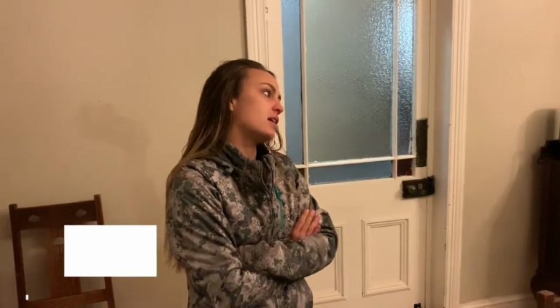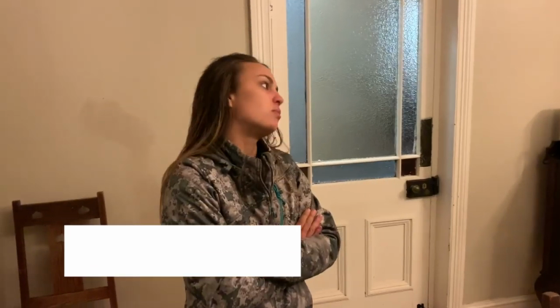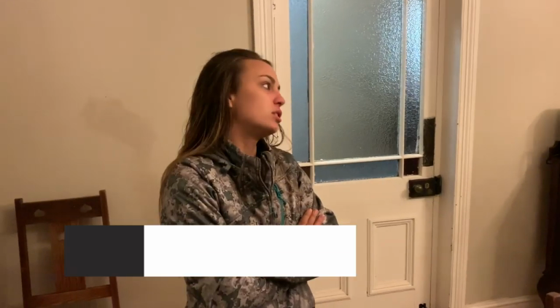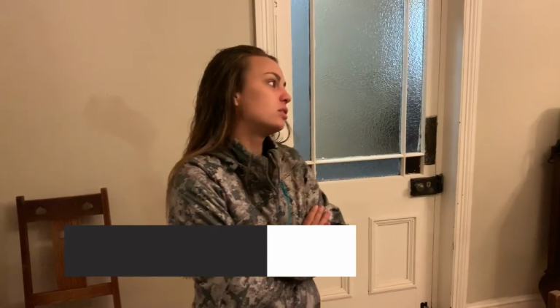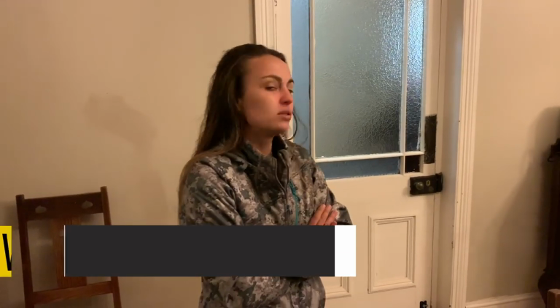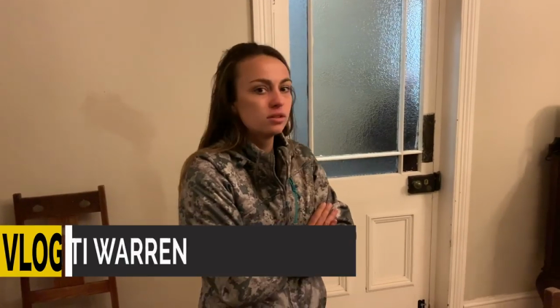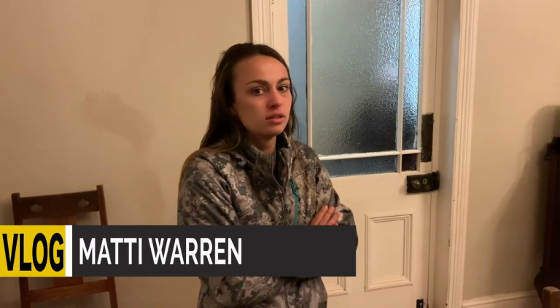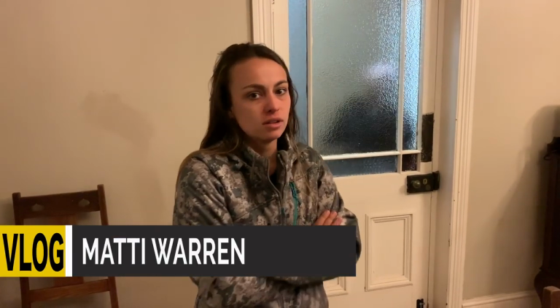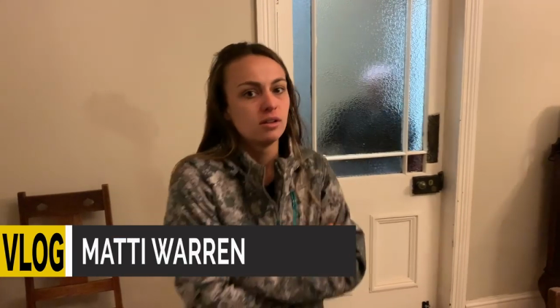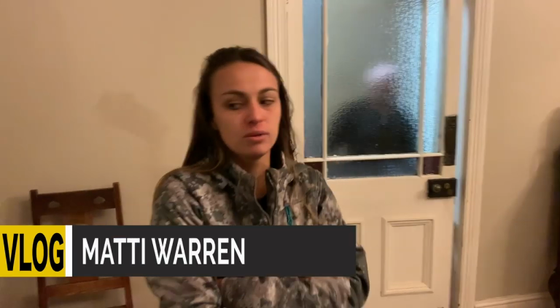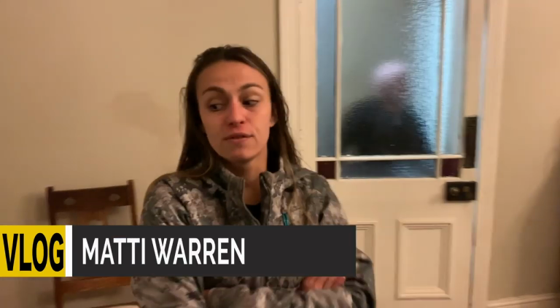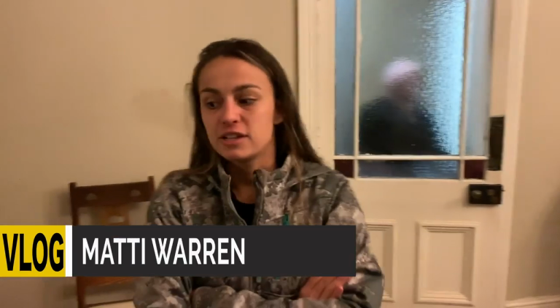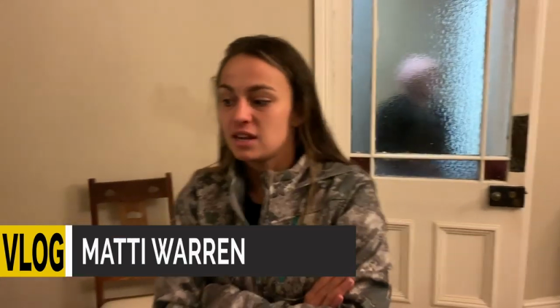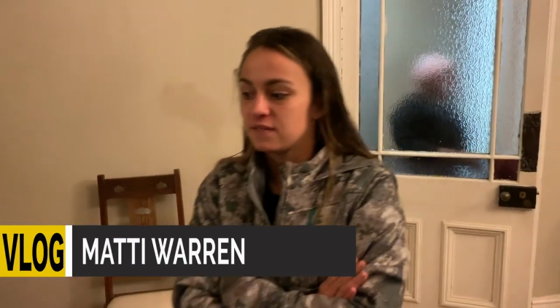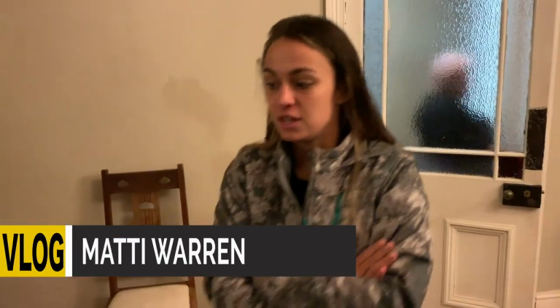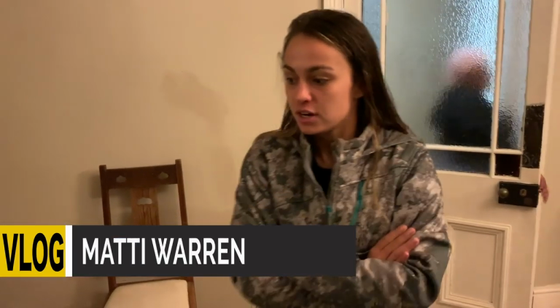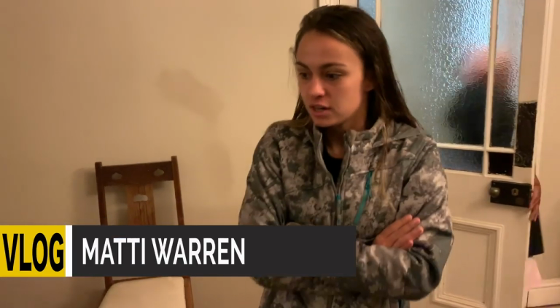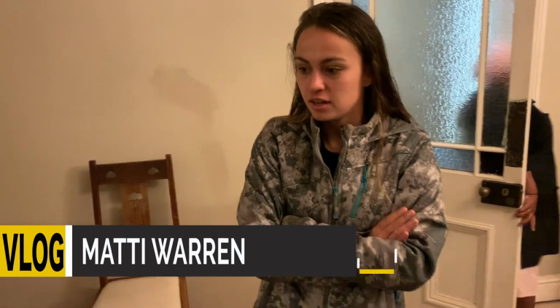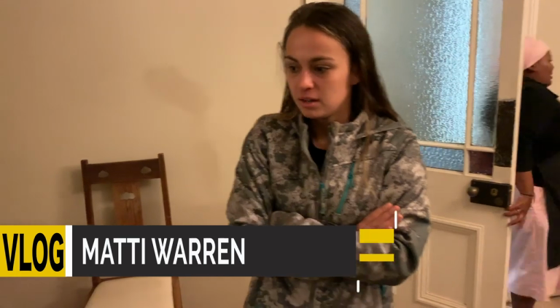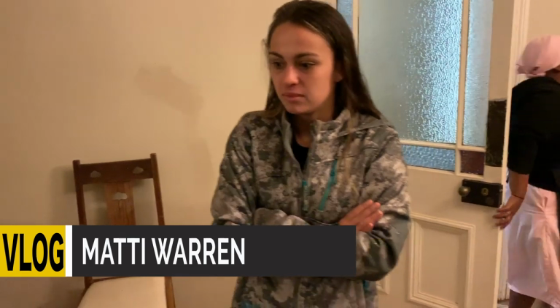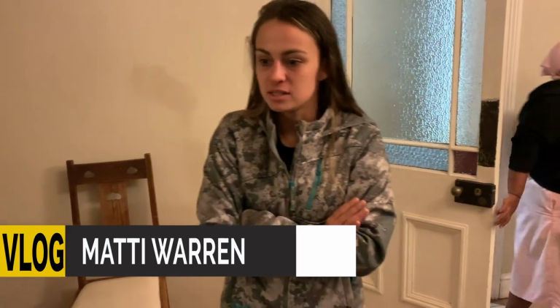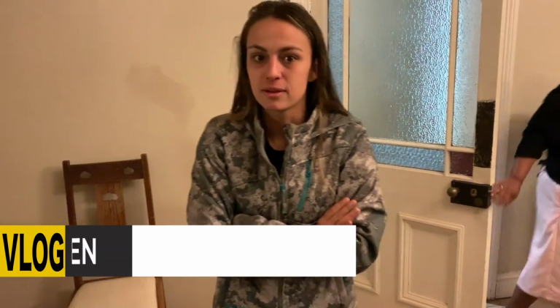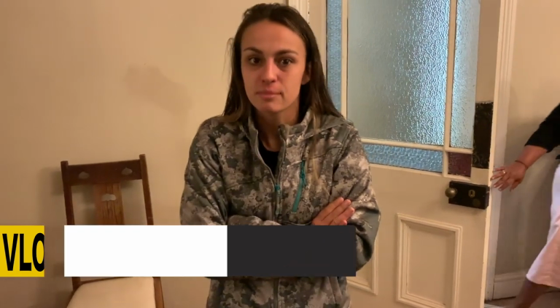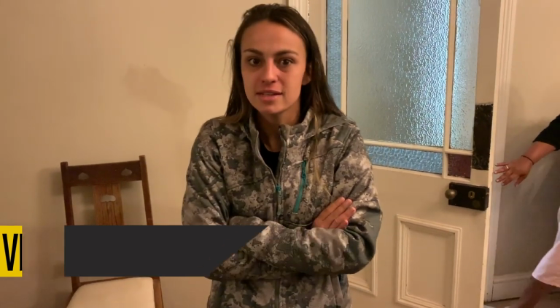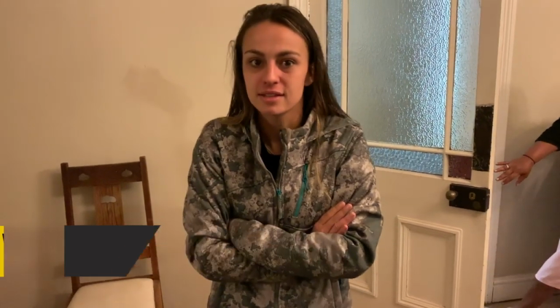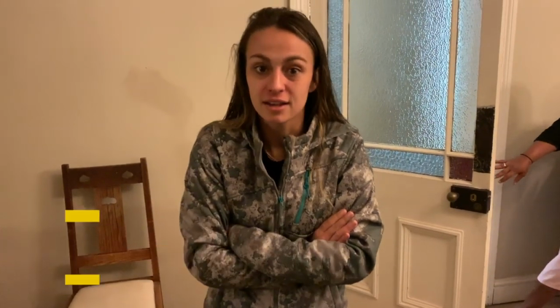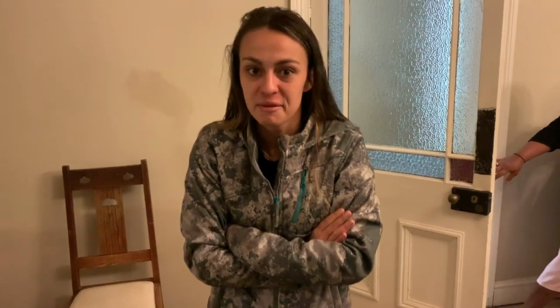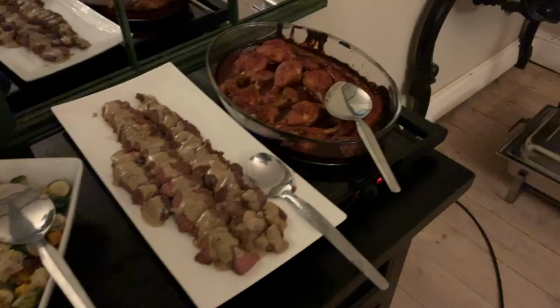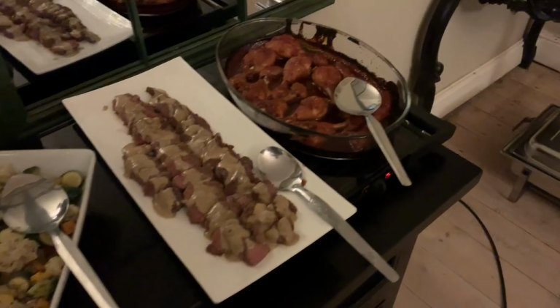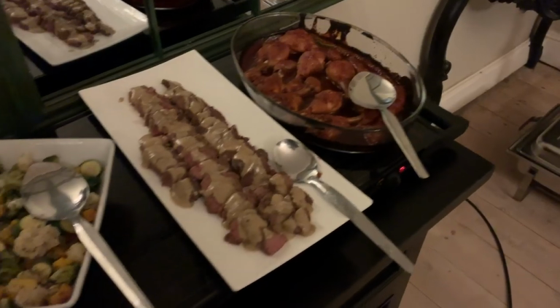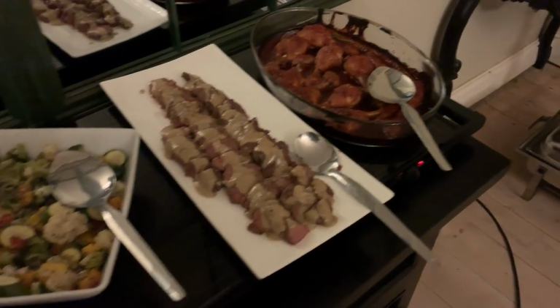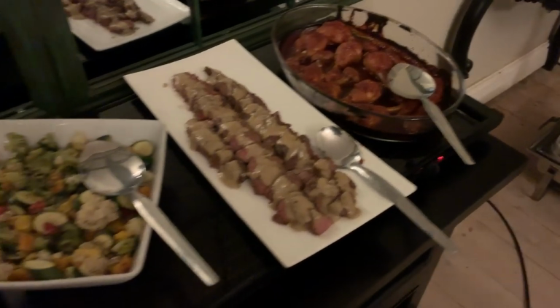Tell everybody what's going on. We are fixing to have dinner and it smells amazing and I'm getting impatient.